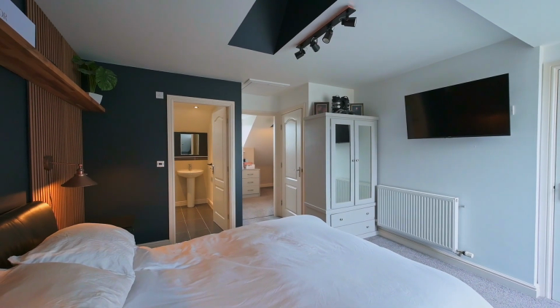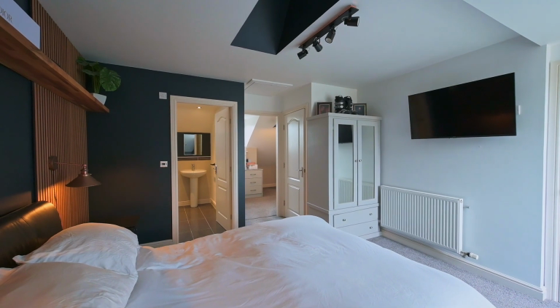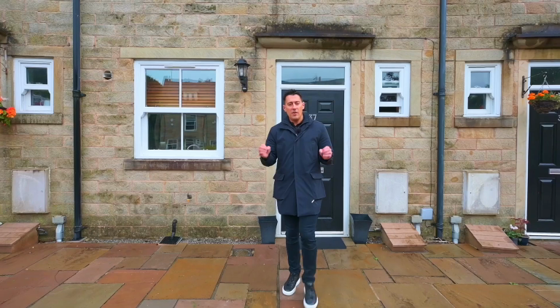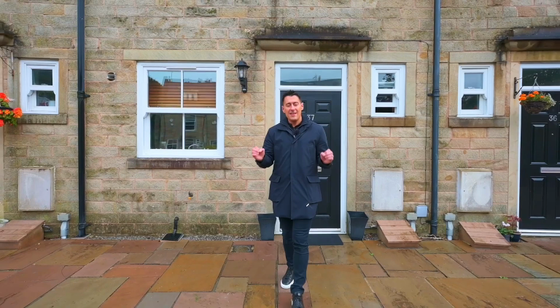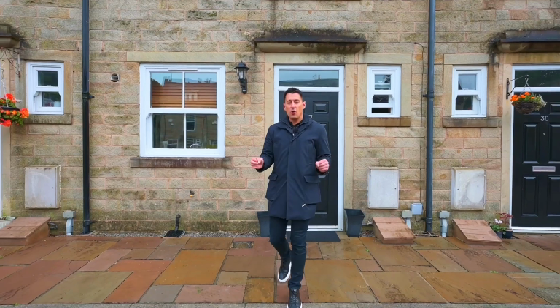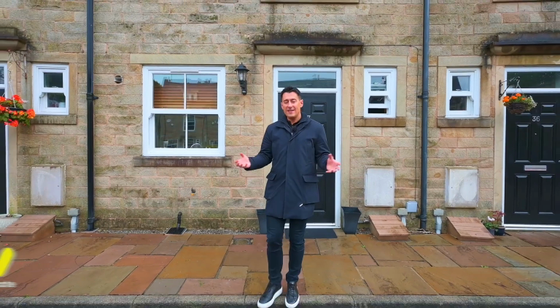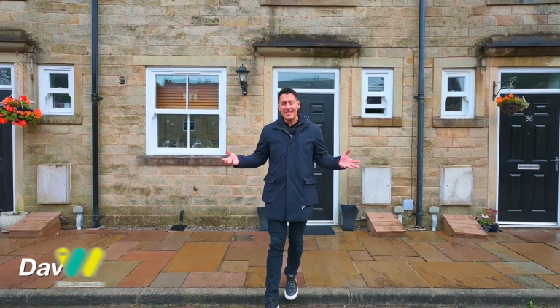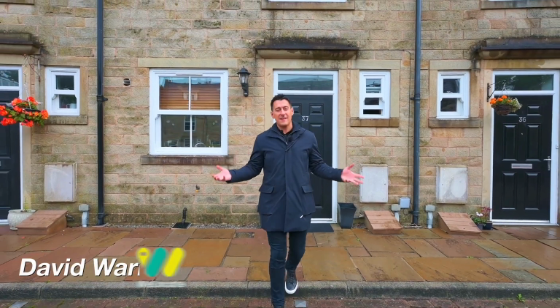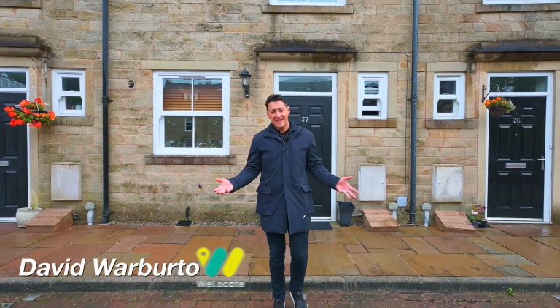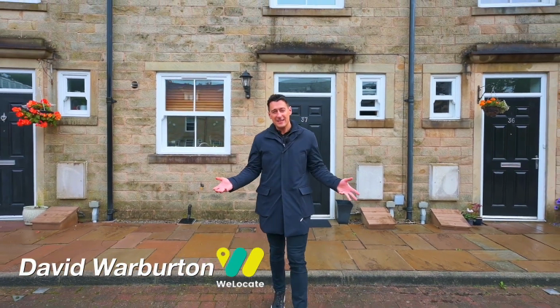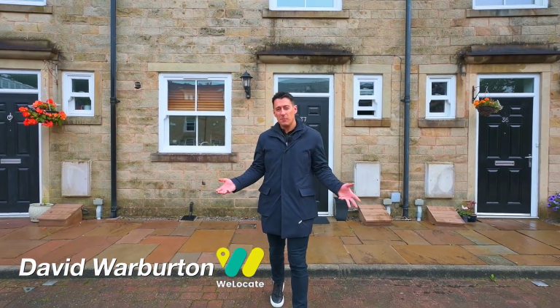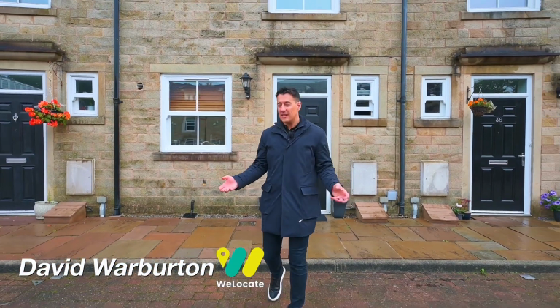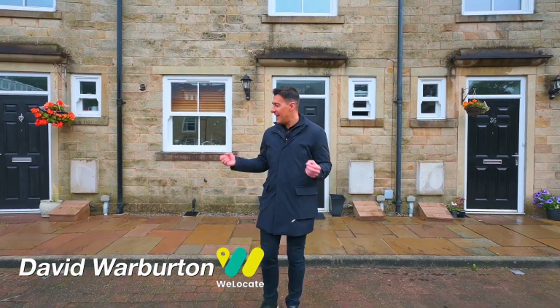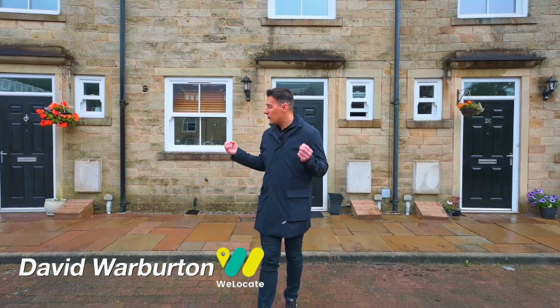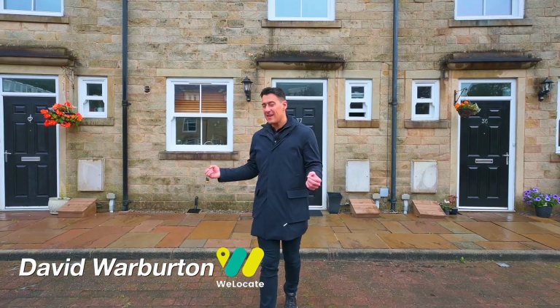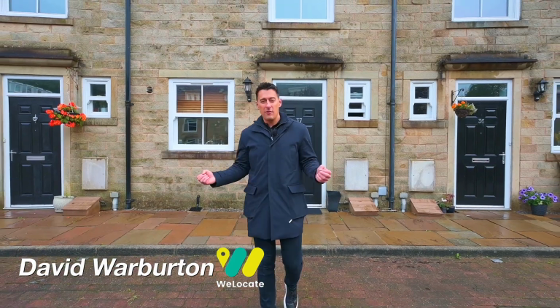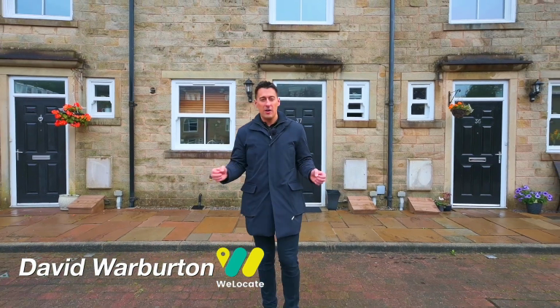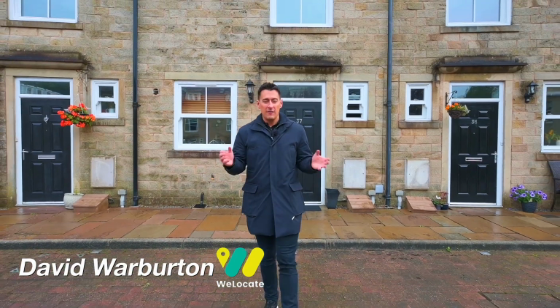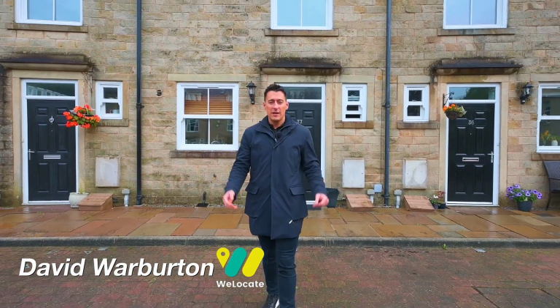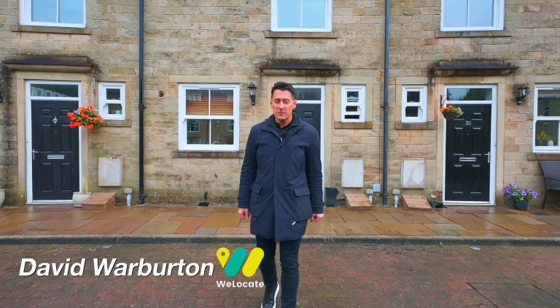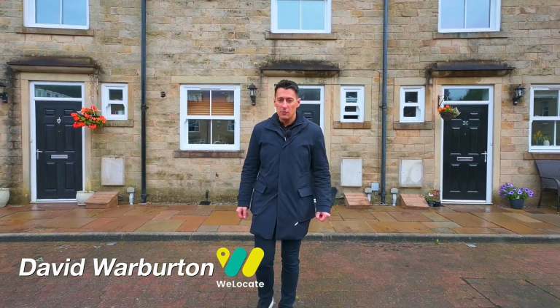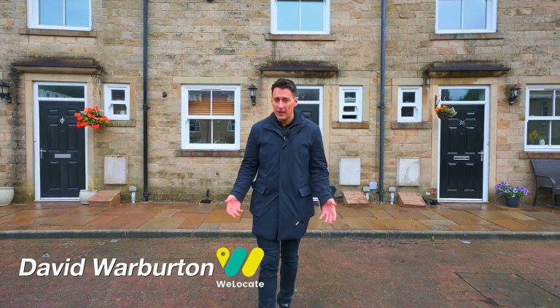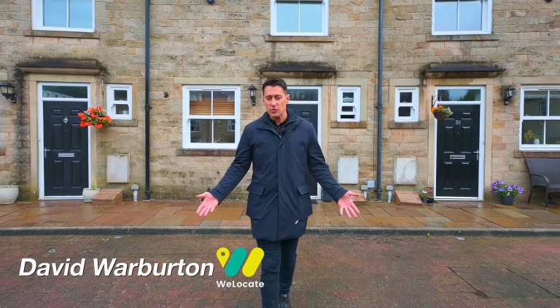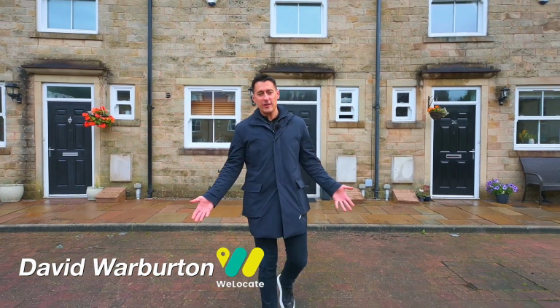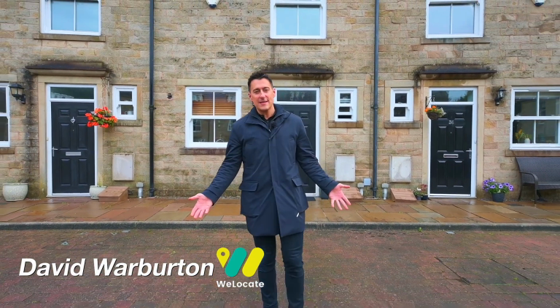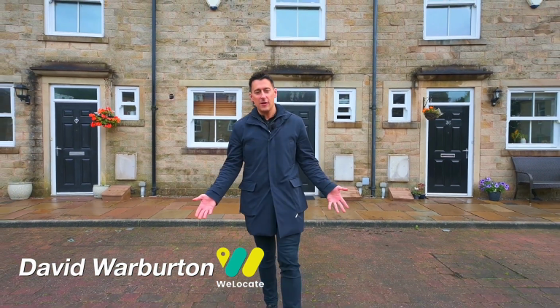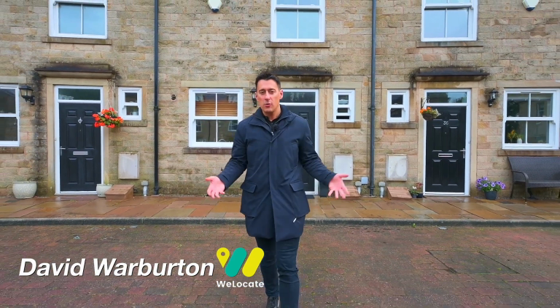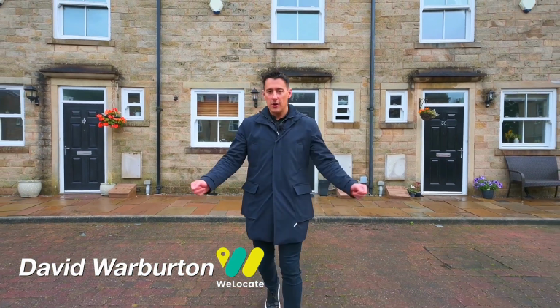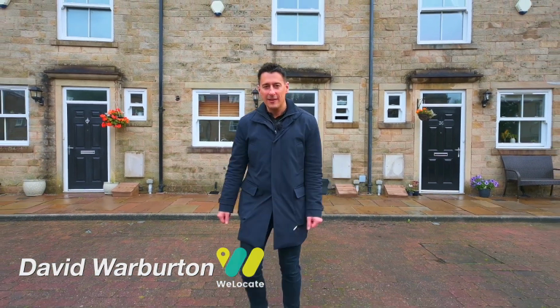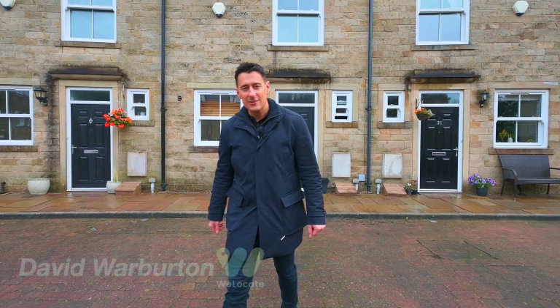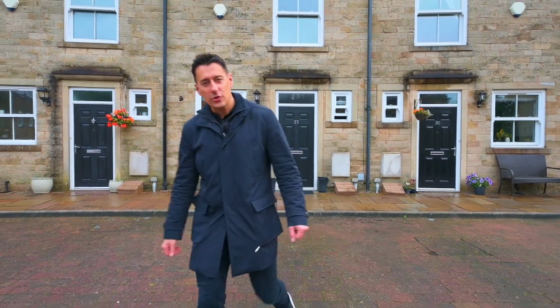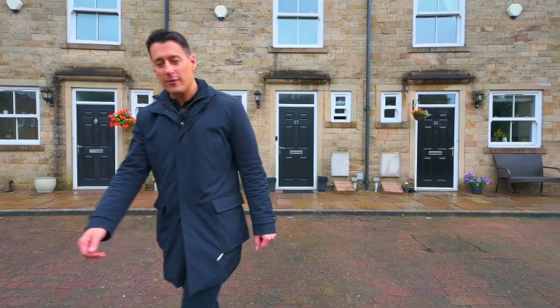So there you go — this is a fantastic property in a great area. If you'd like to come and see more, get in touch on the details that follow and I'll be delighted to show you around.